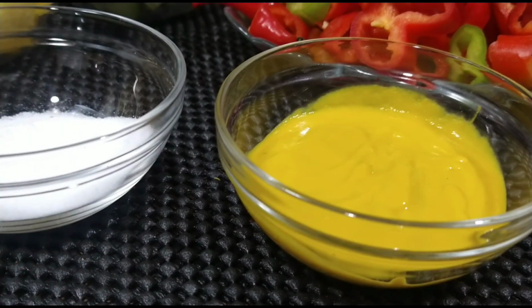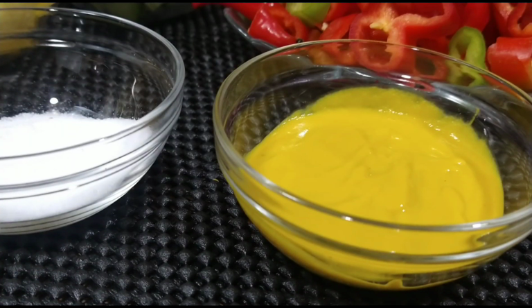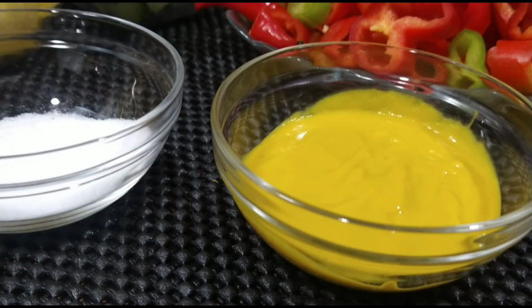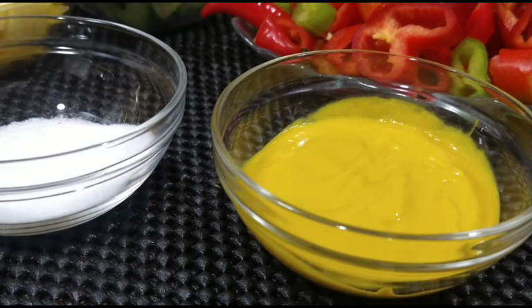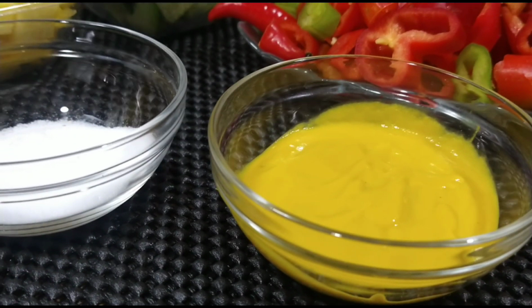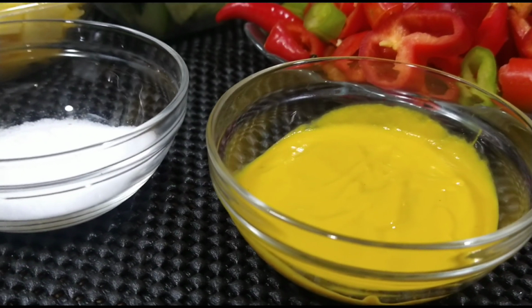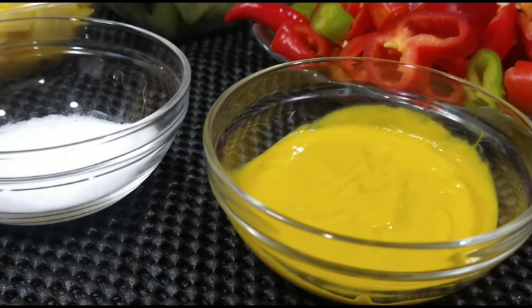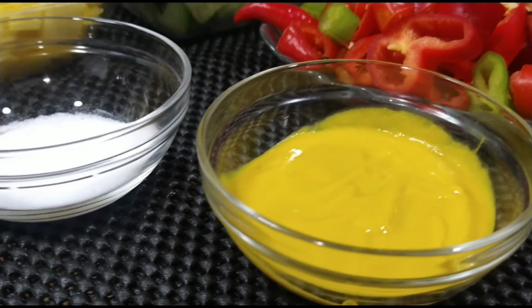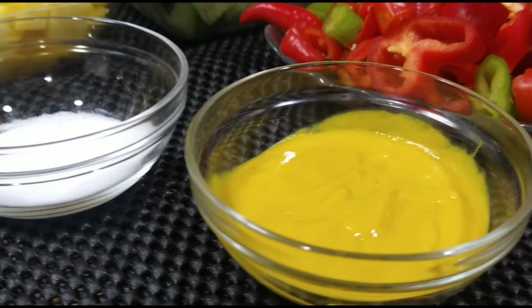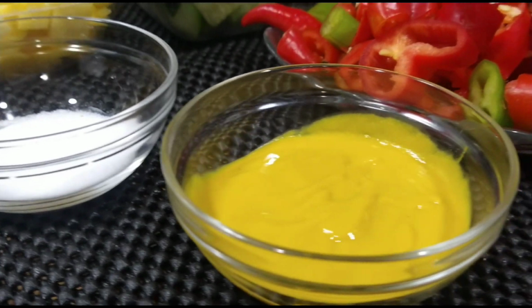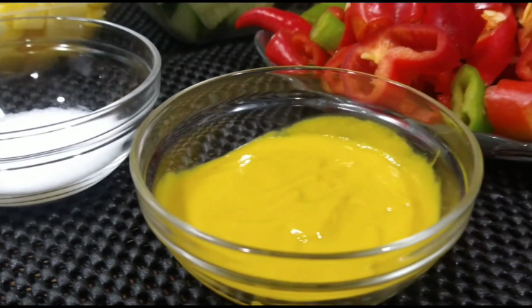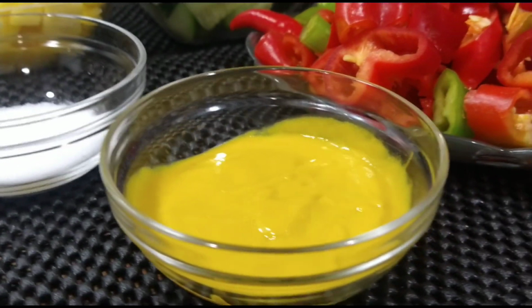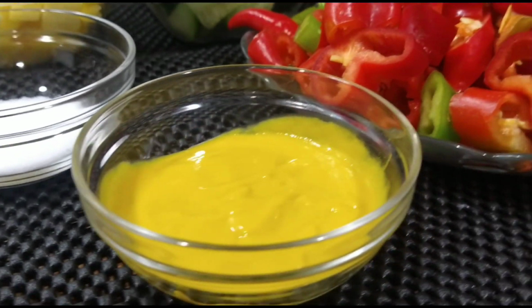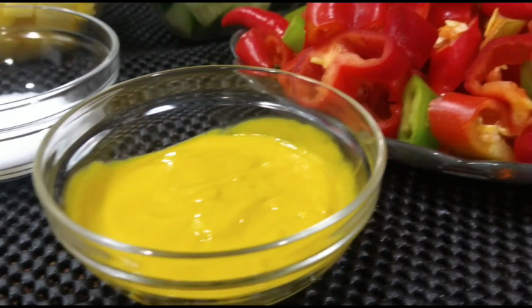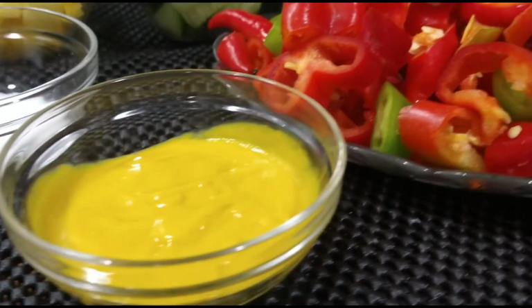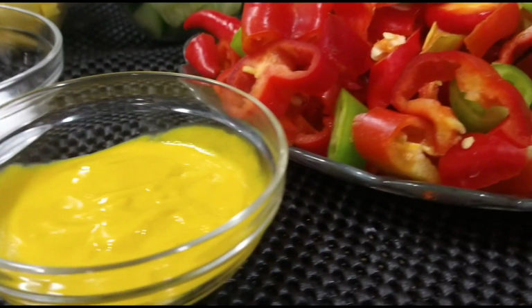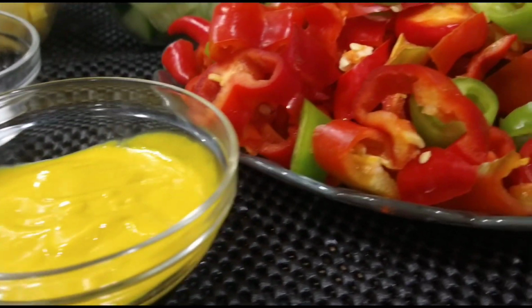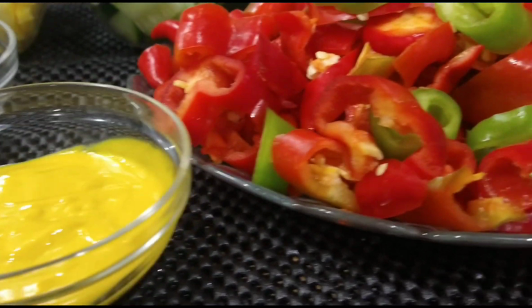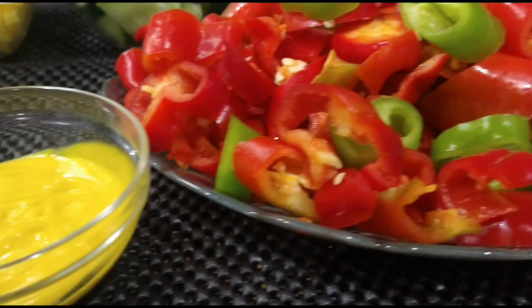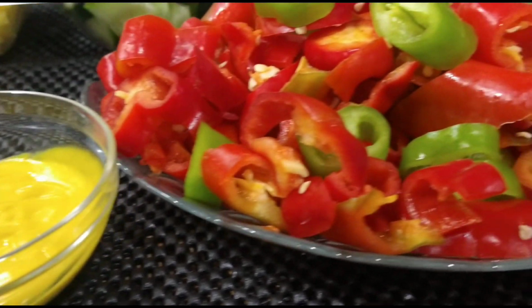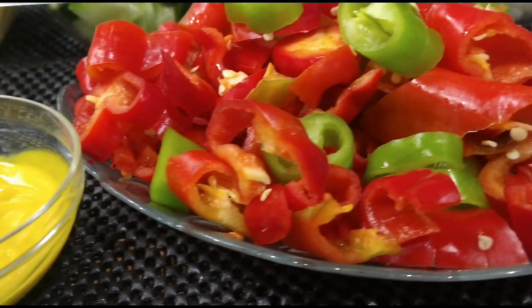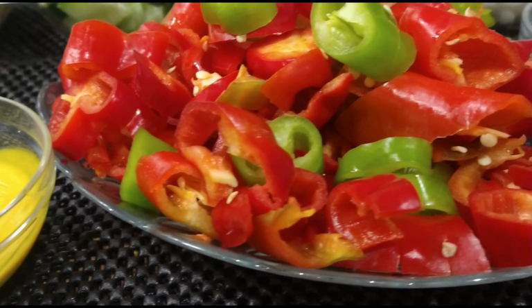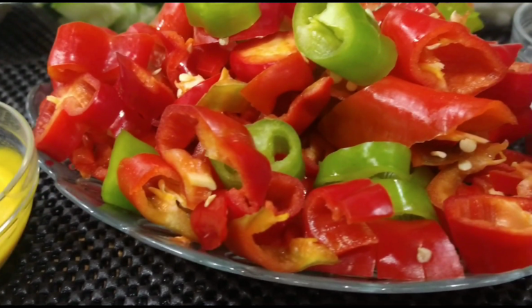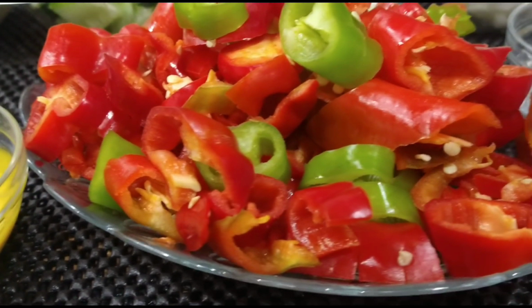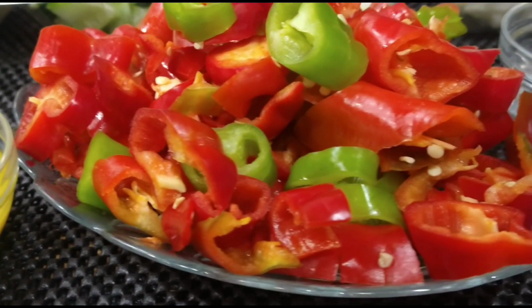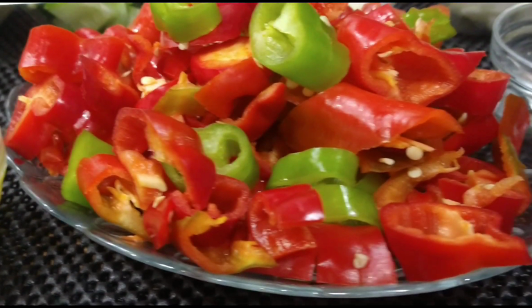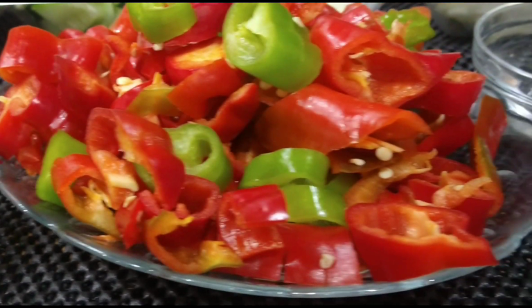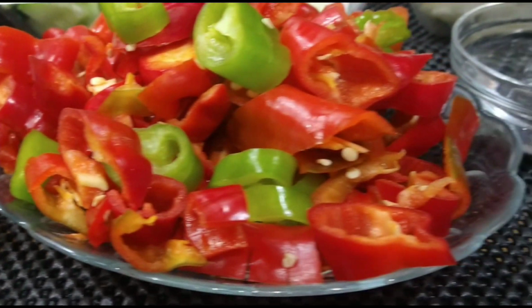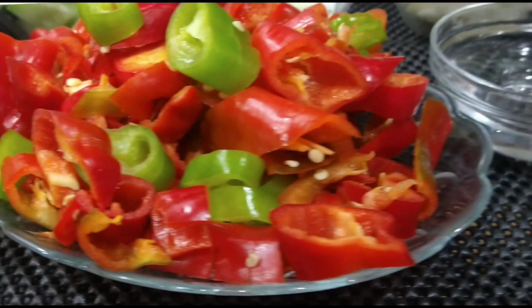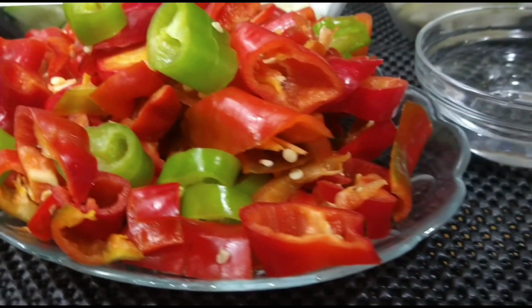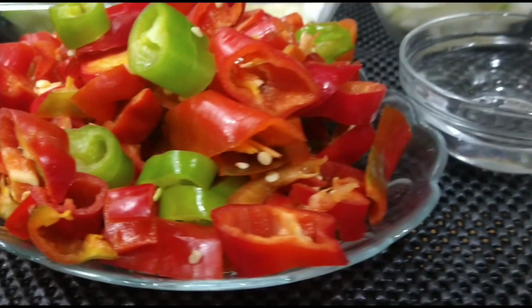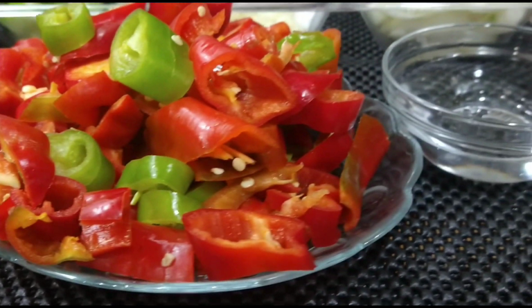Hey guys, welcome back to my channel. For today's recipe, delicious Chinese hot pepper sauce.